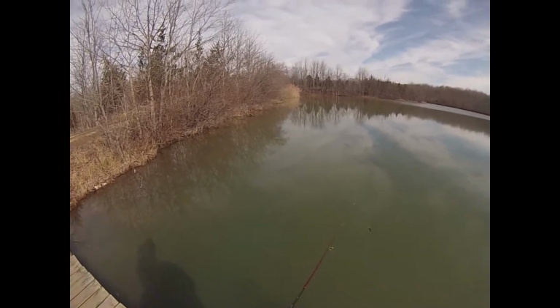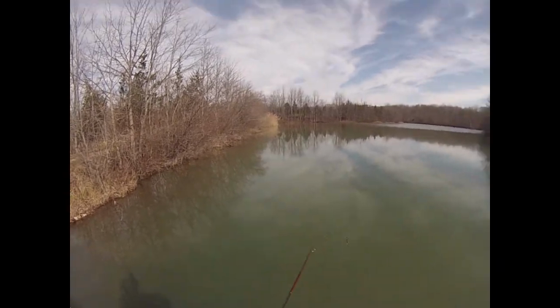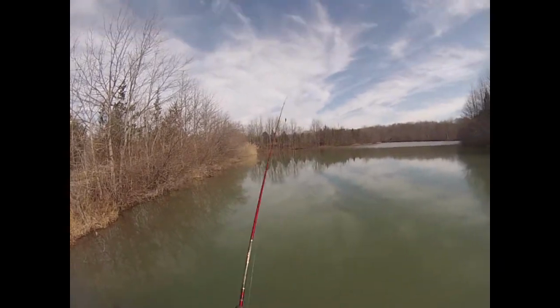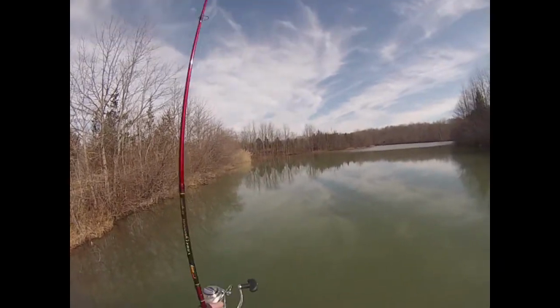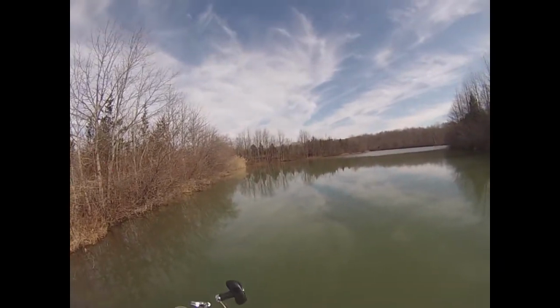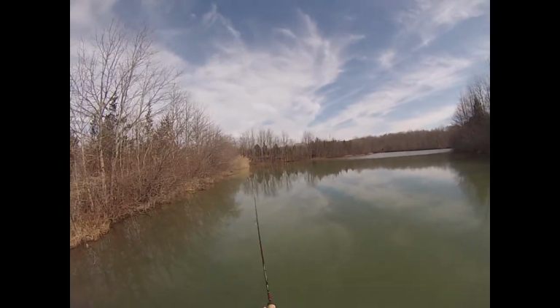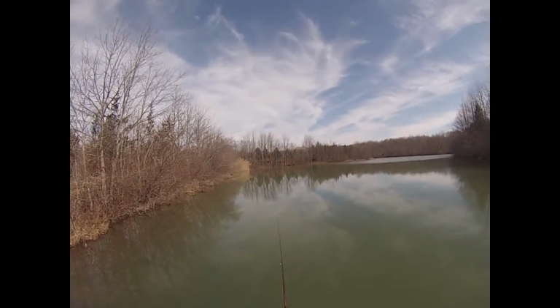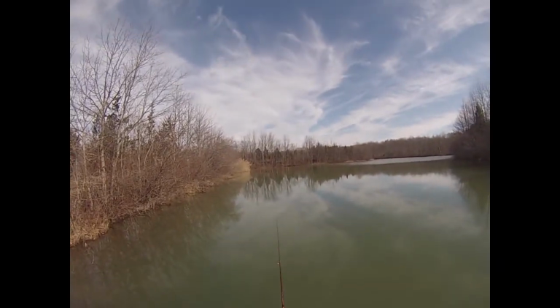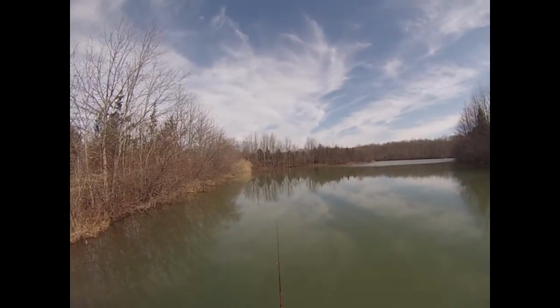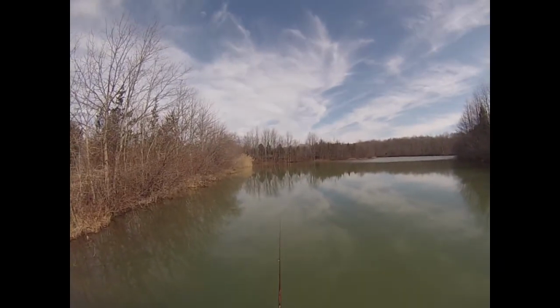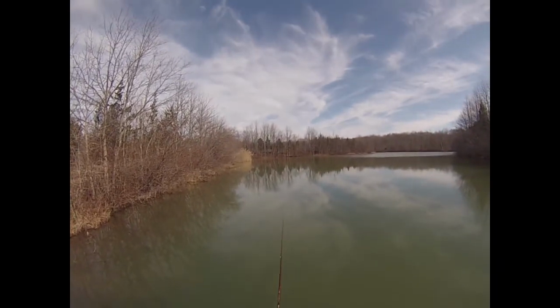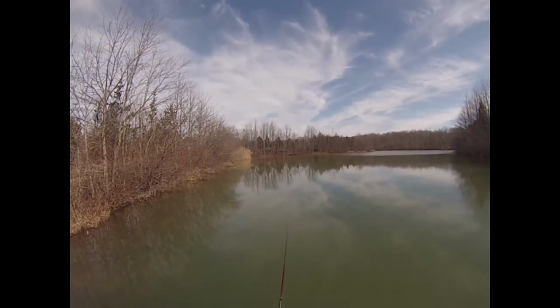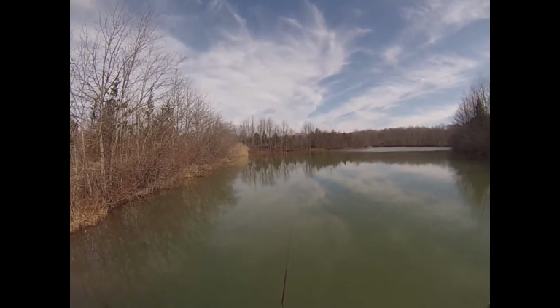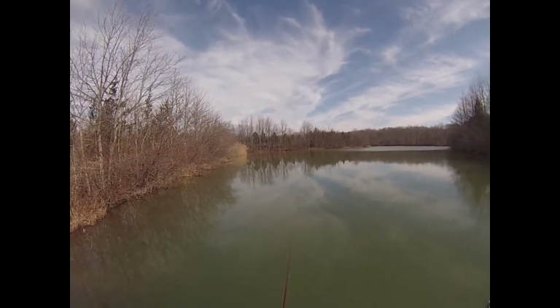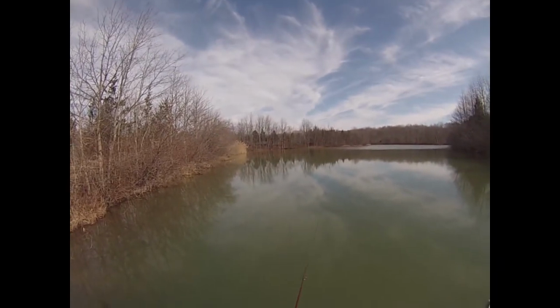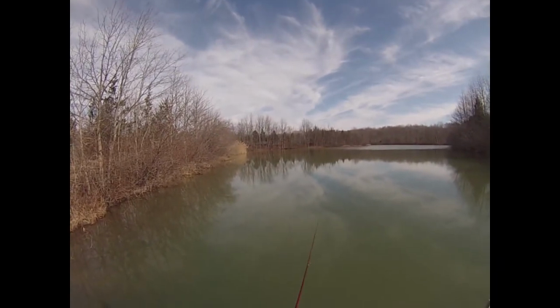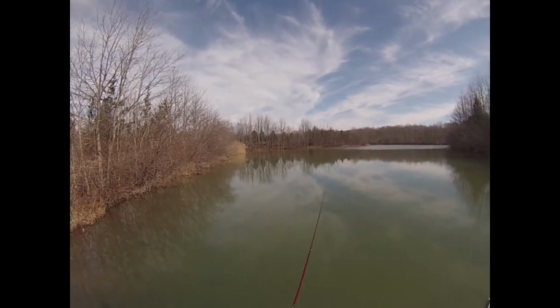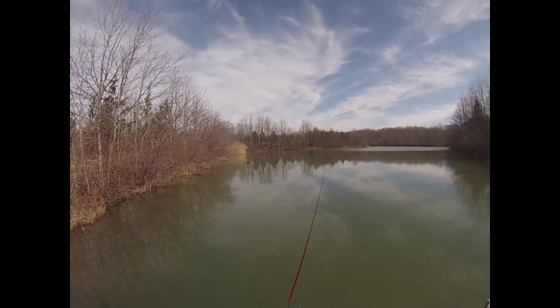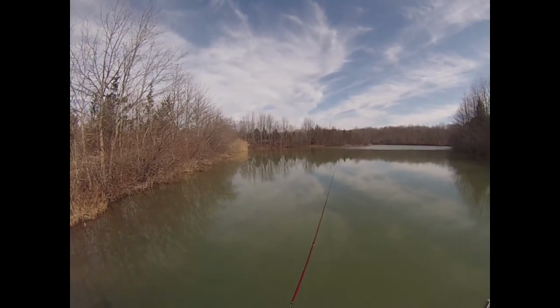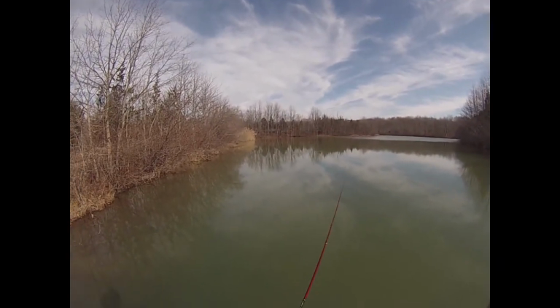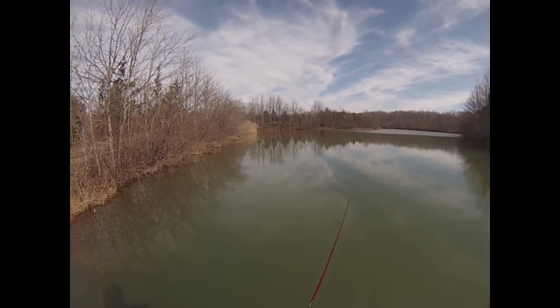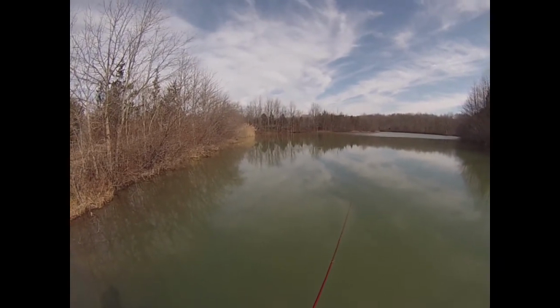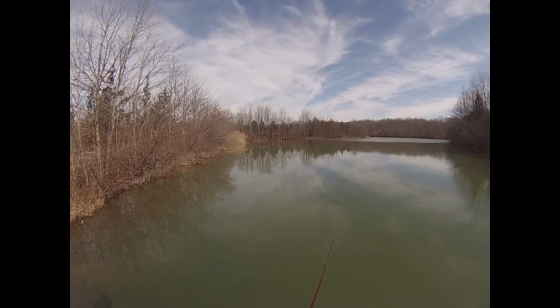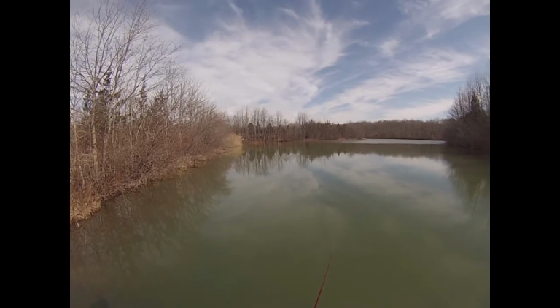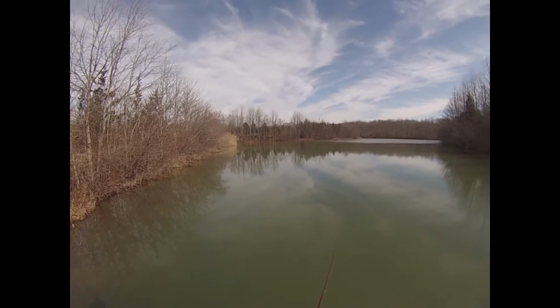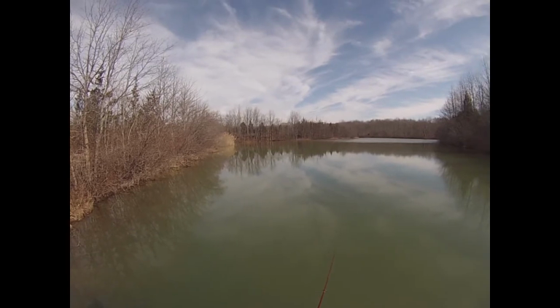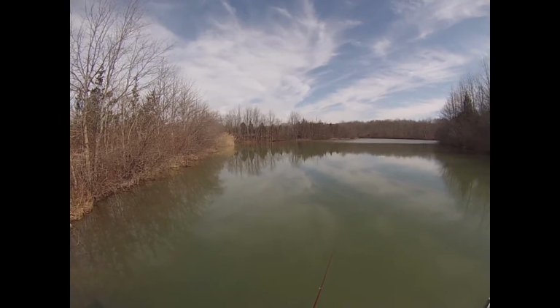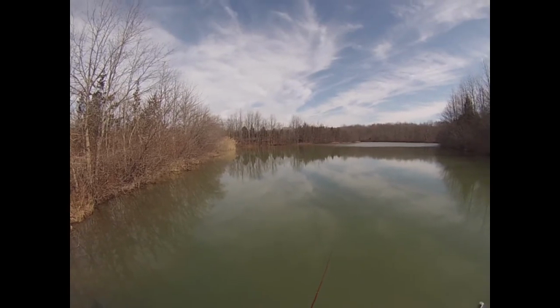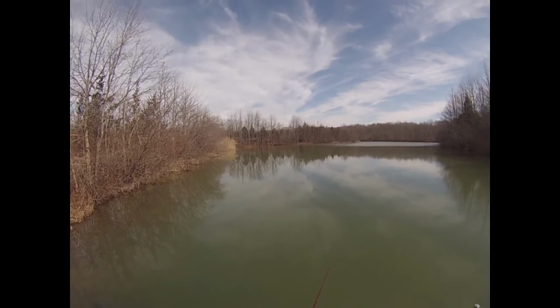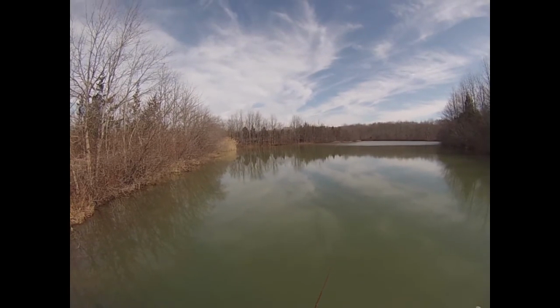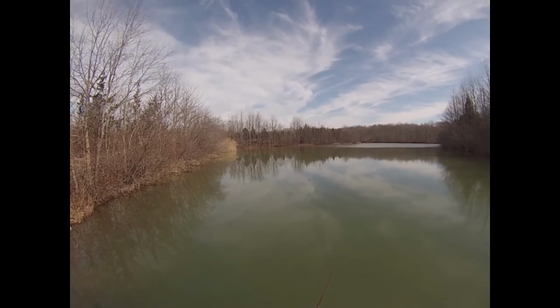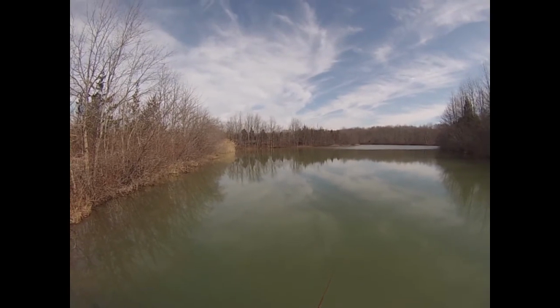Mid 60s in the middle of February — yes, please.